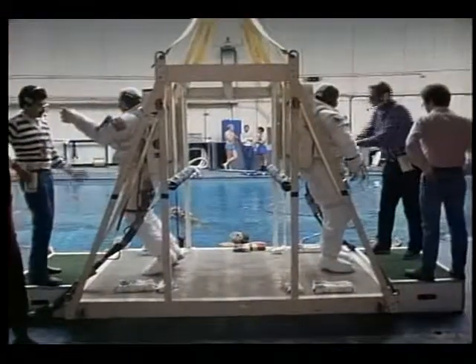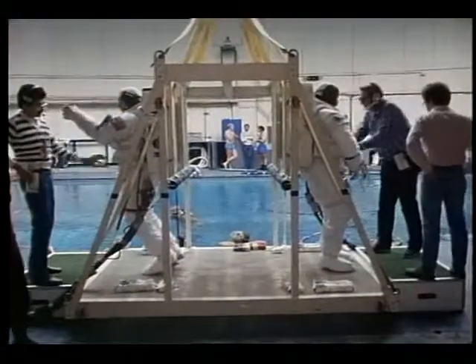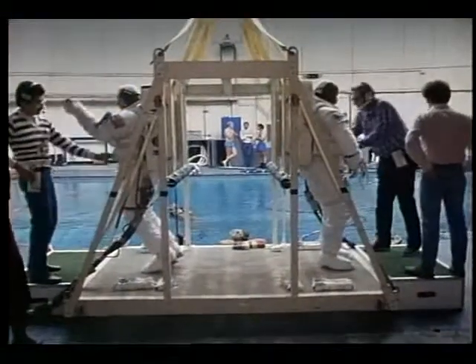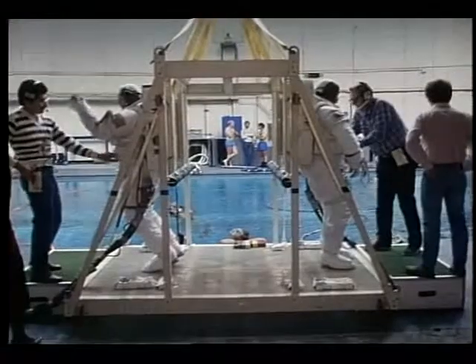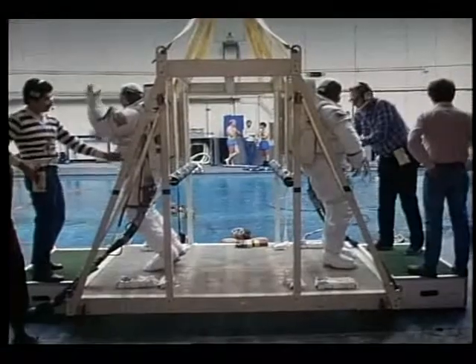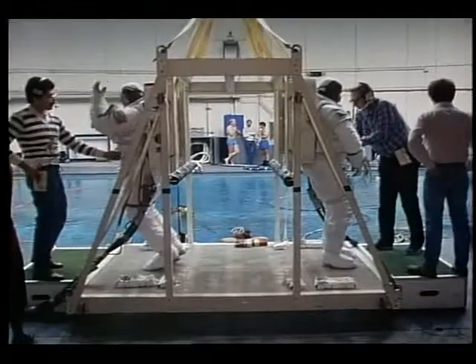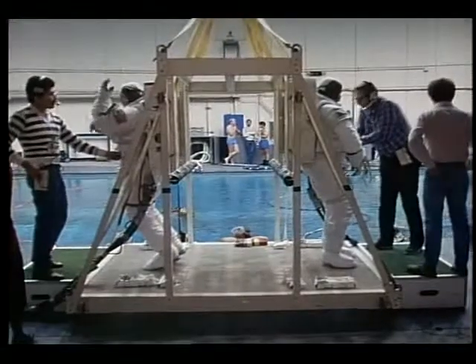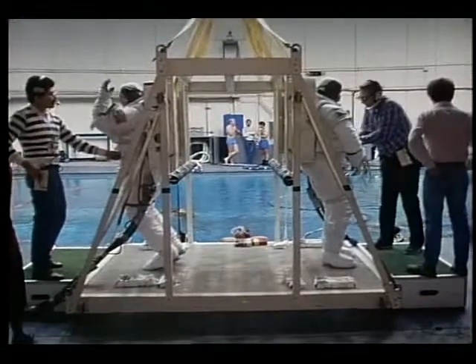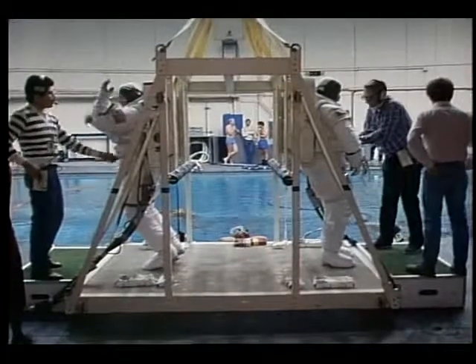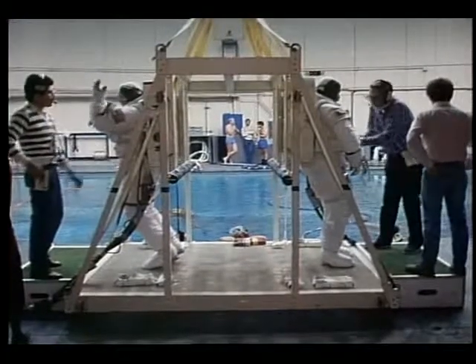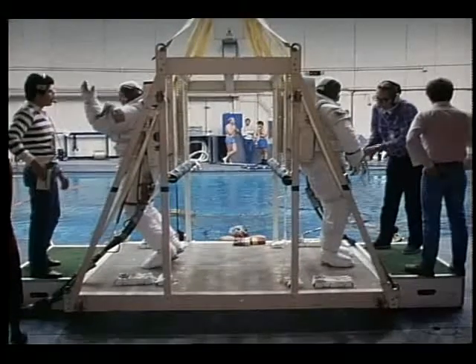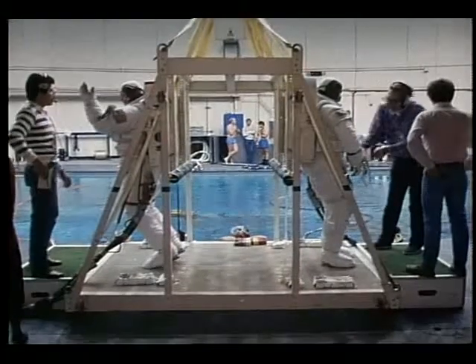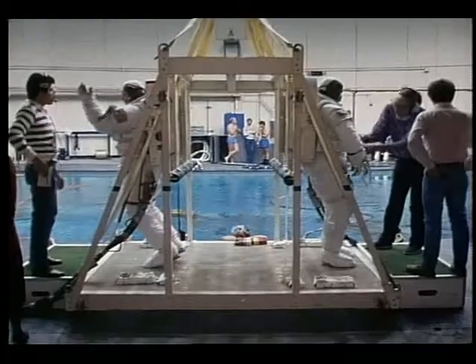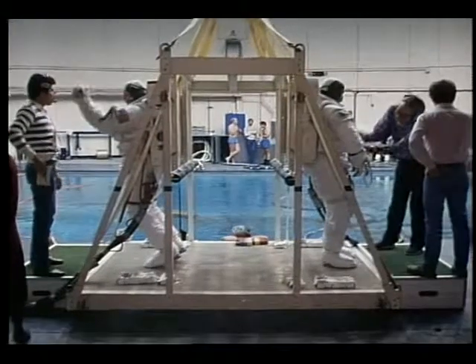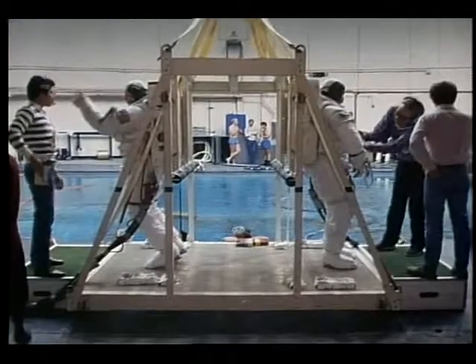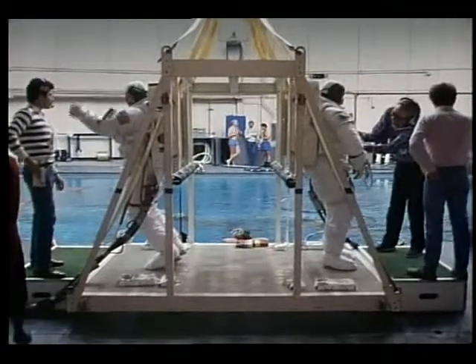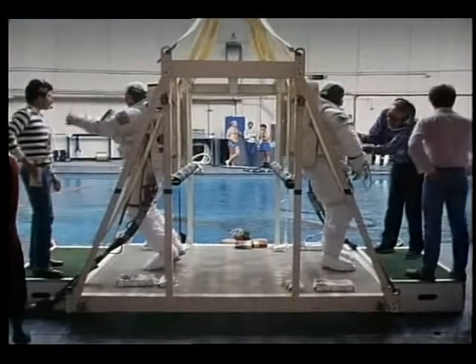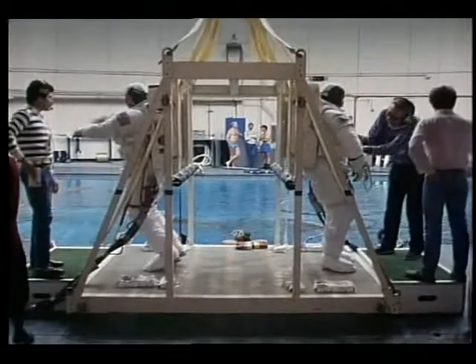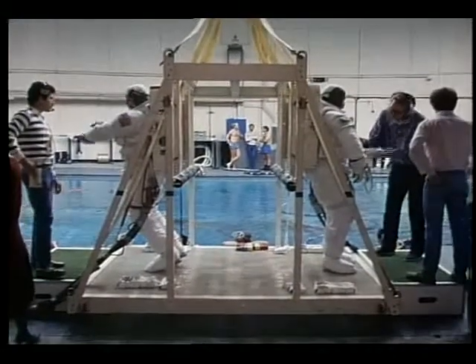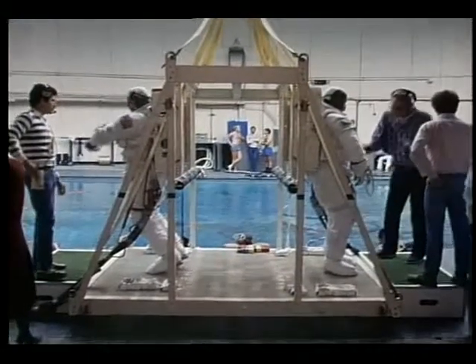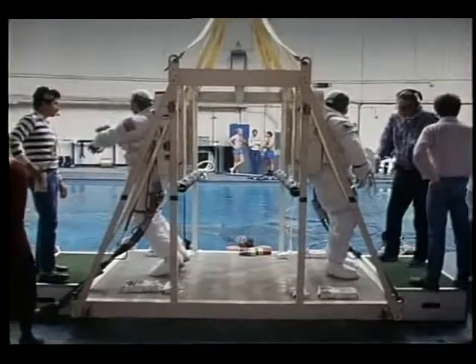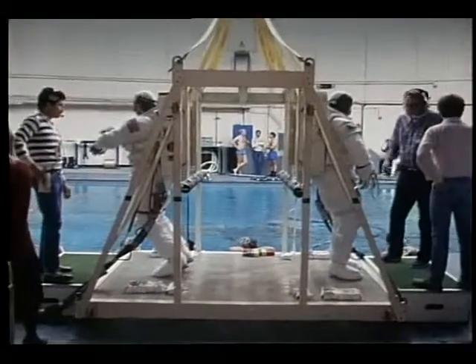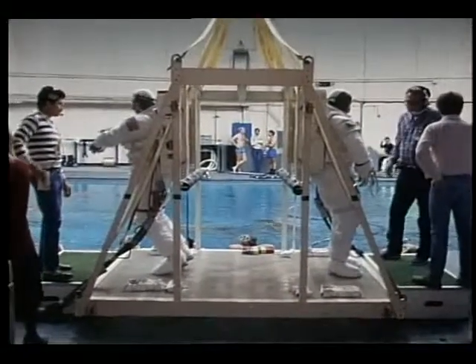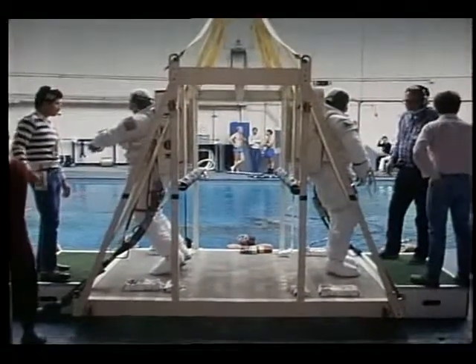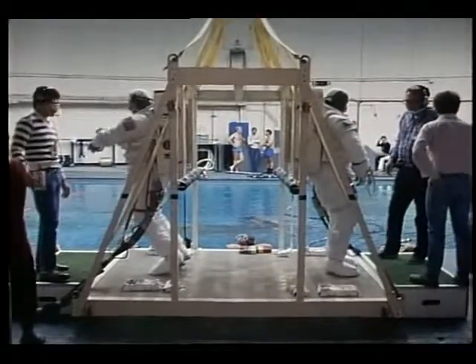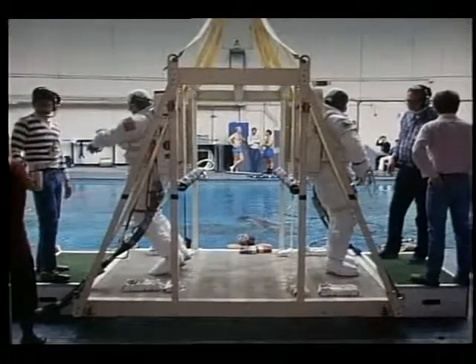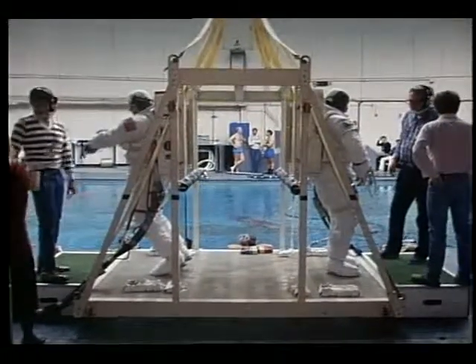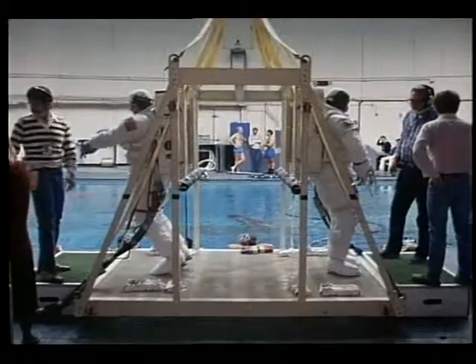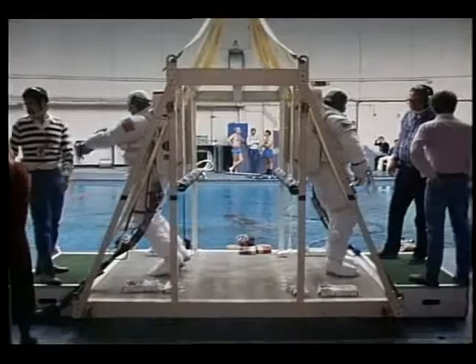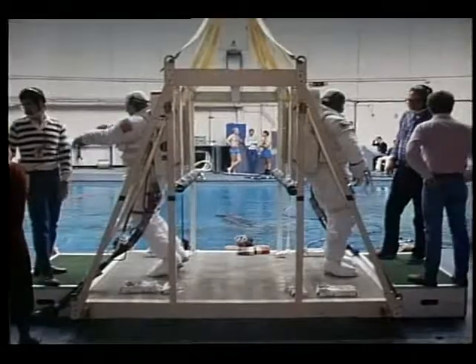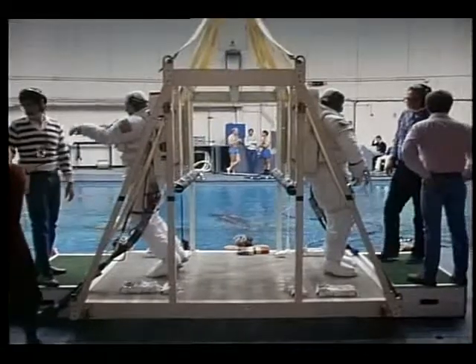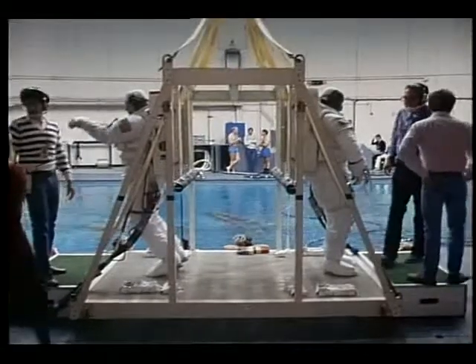Right seal closure, lock position. GB1, right seal closure, lock position. GB2, right seal closure, lock position.